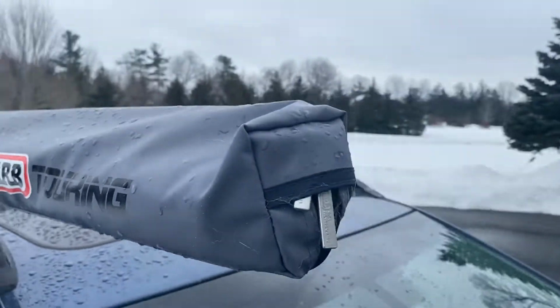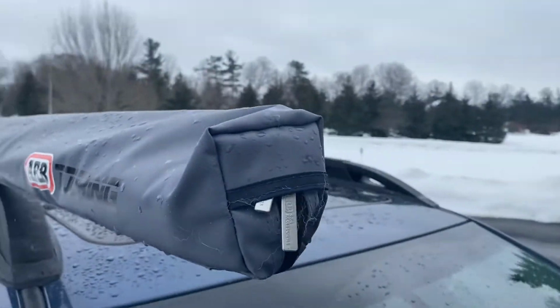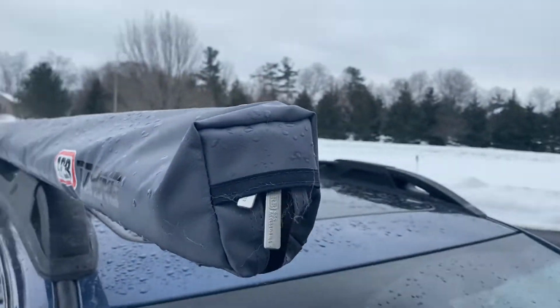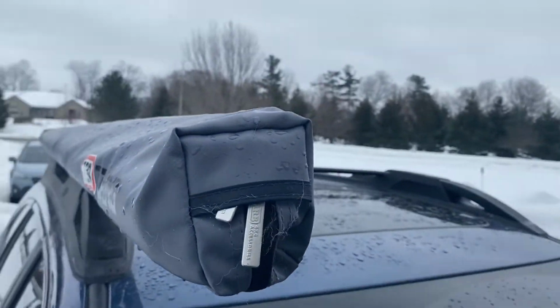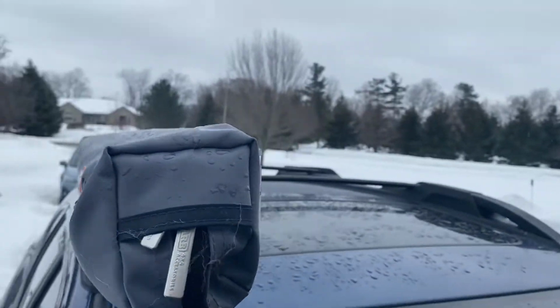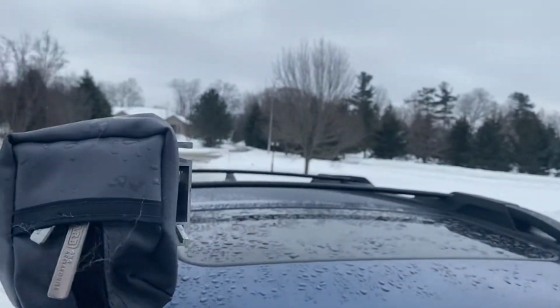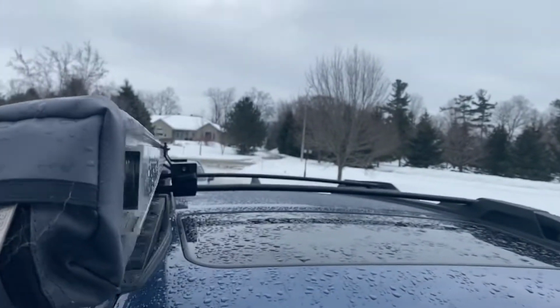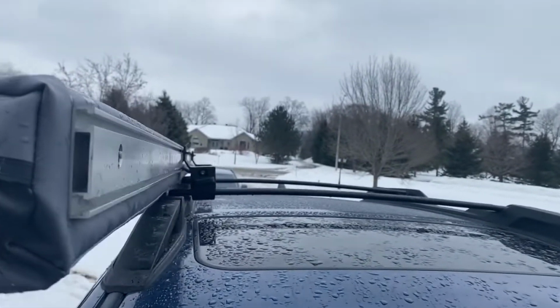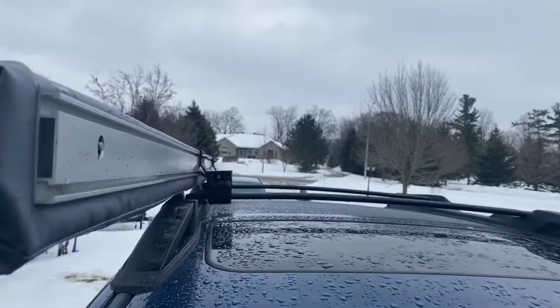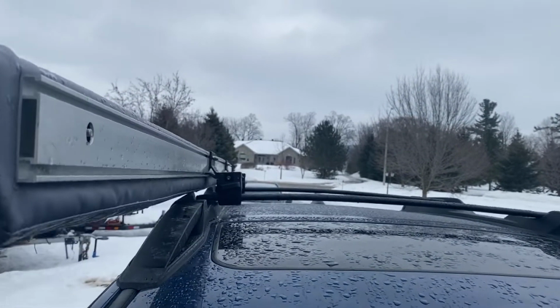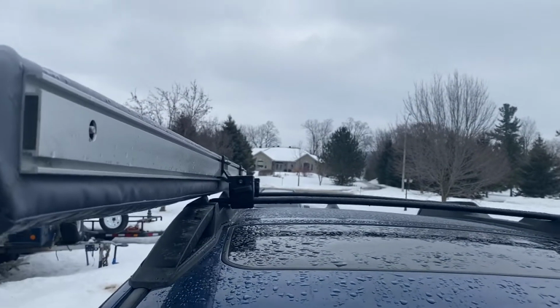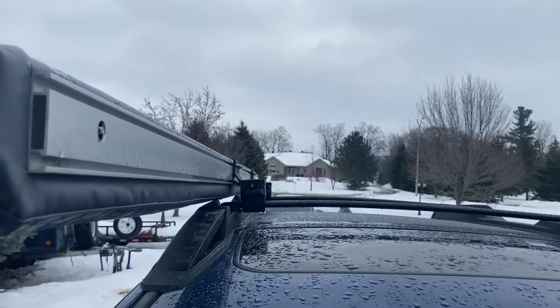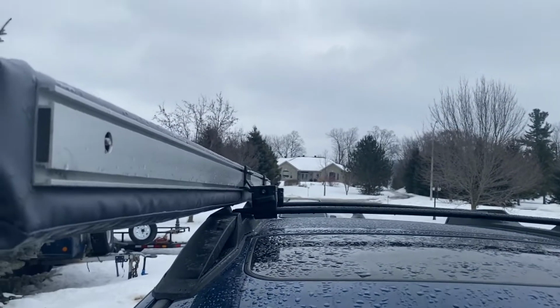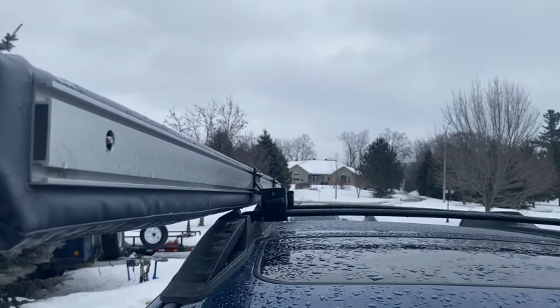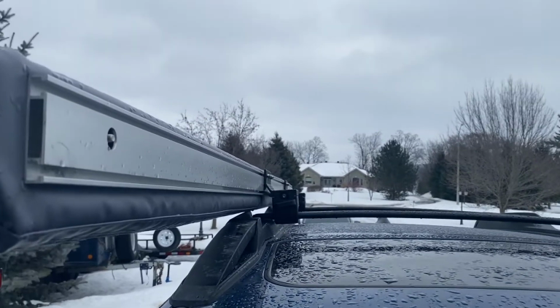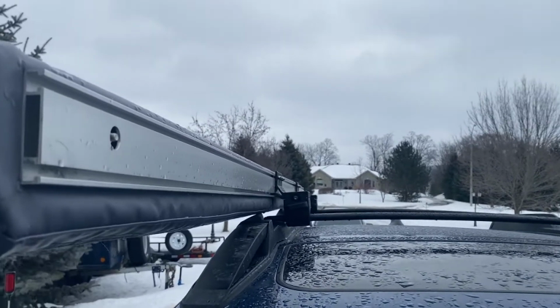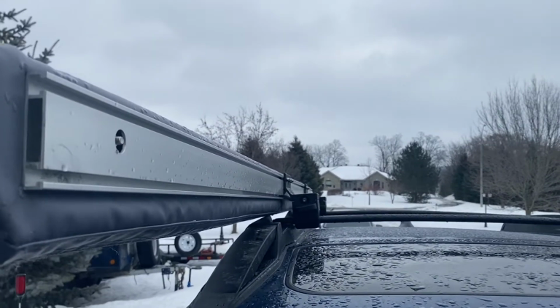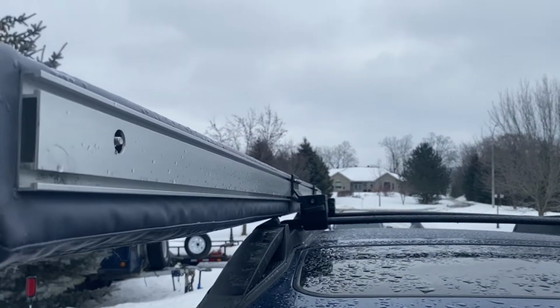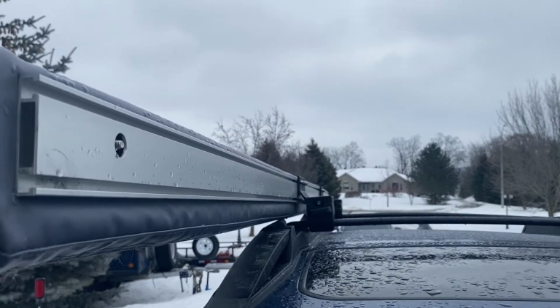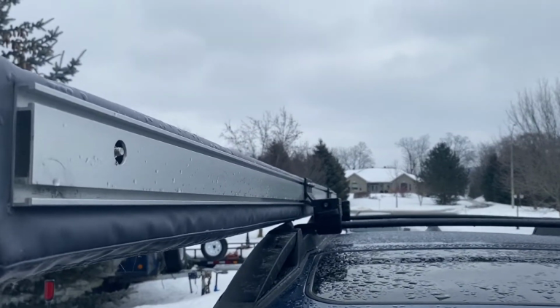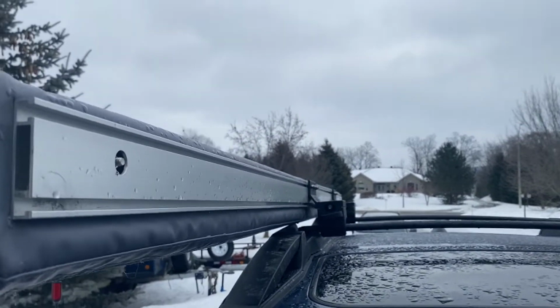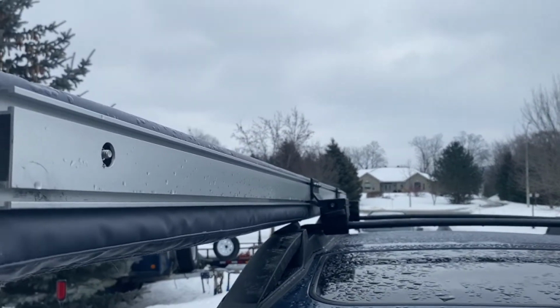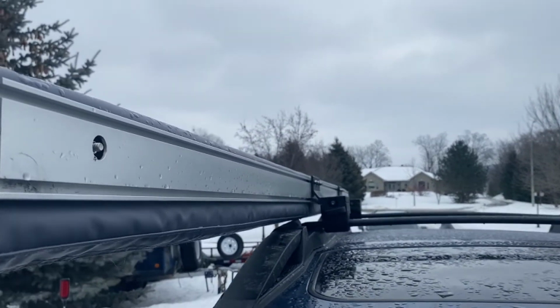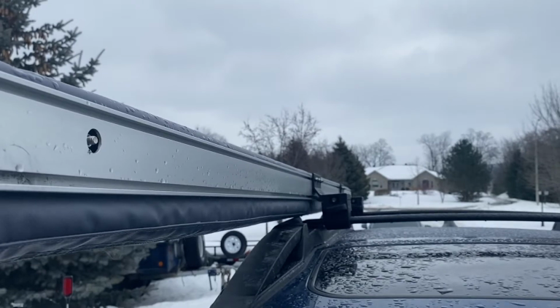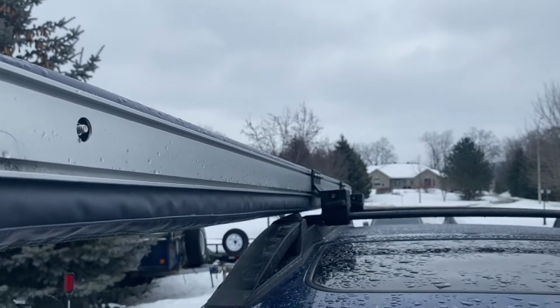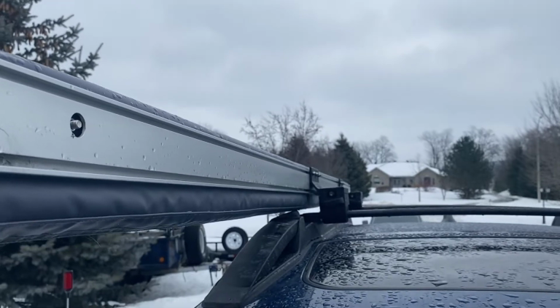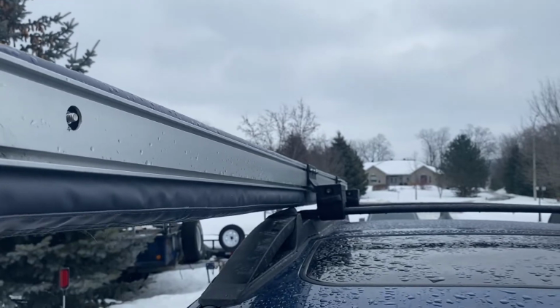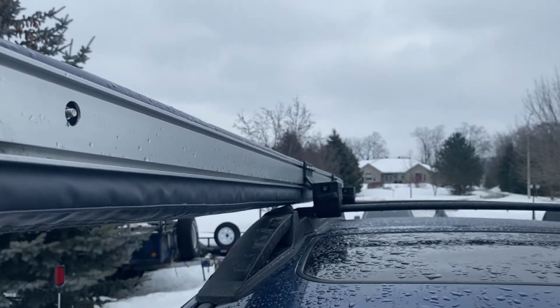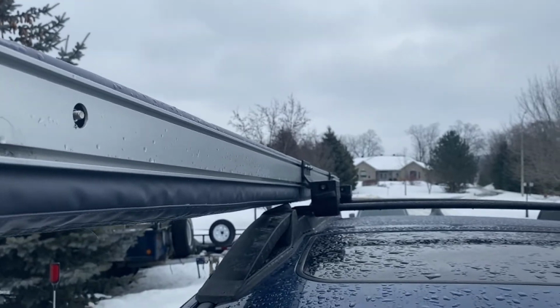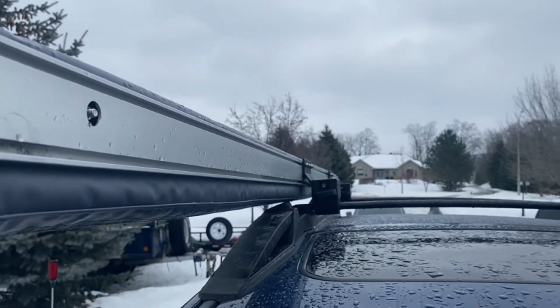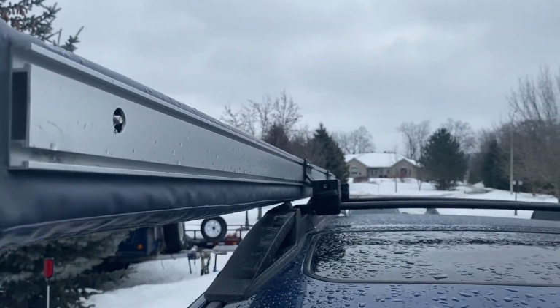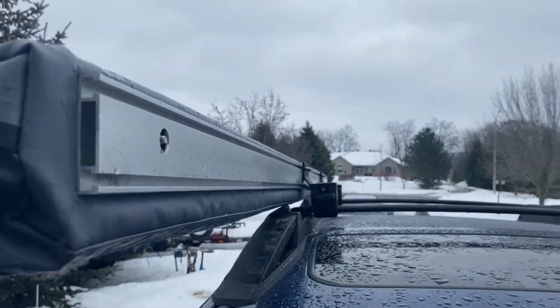I don't know why these are not available in Canada or the USA, but as you can see right here, they will fit.